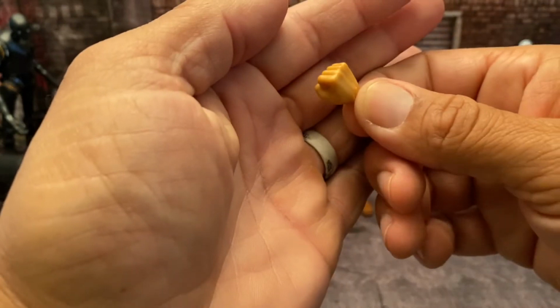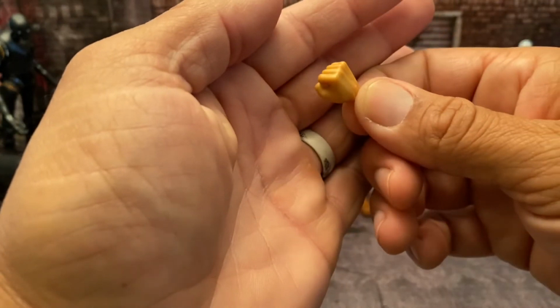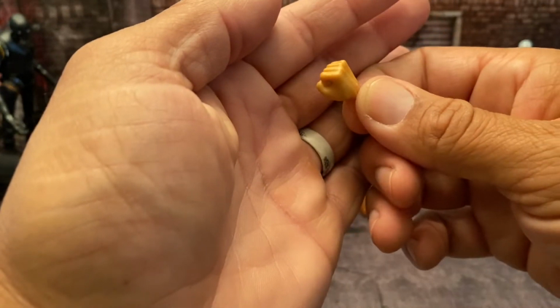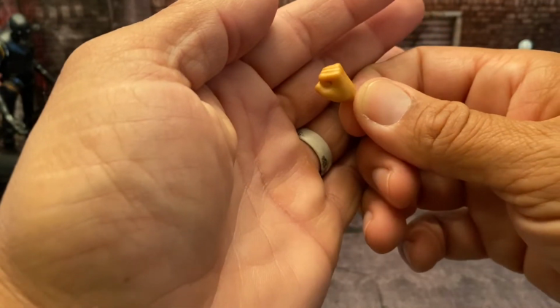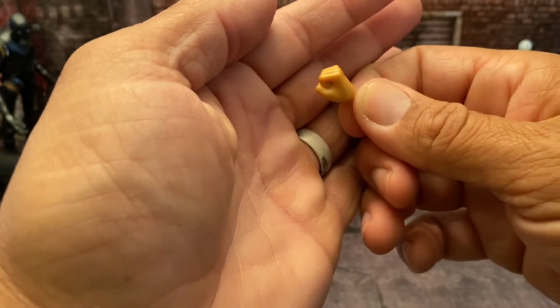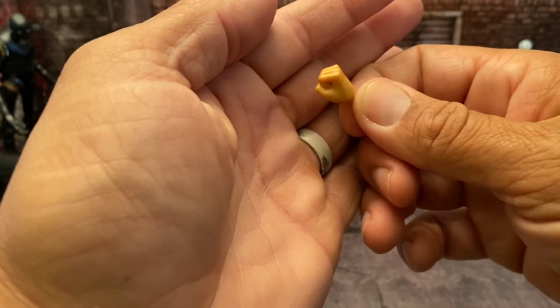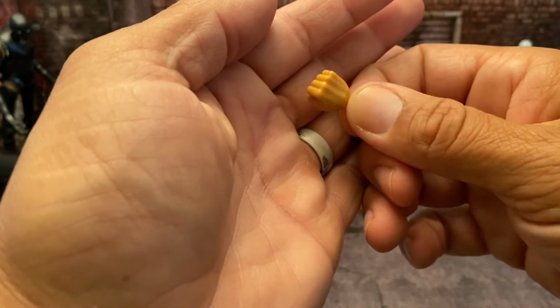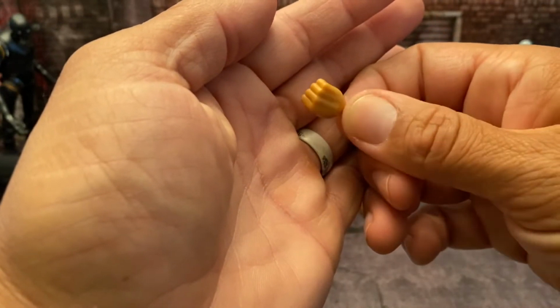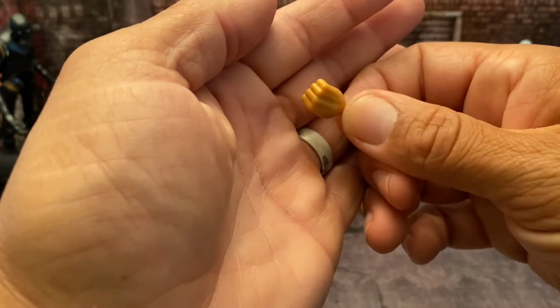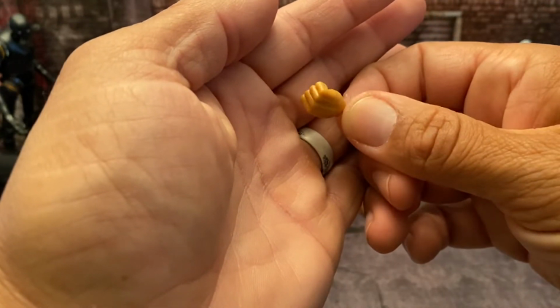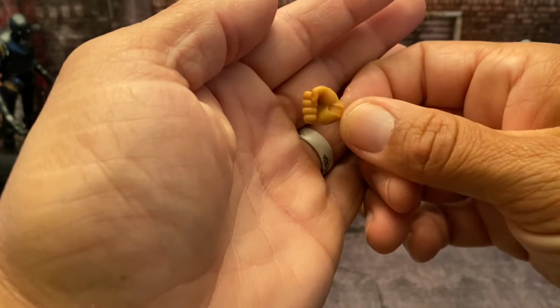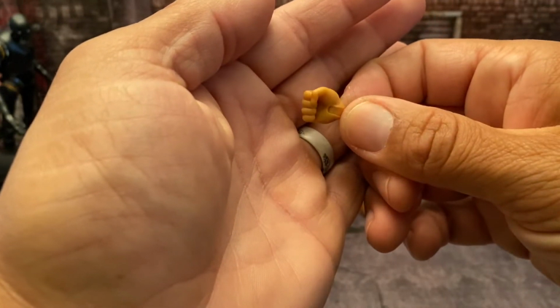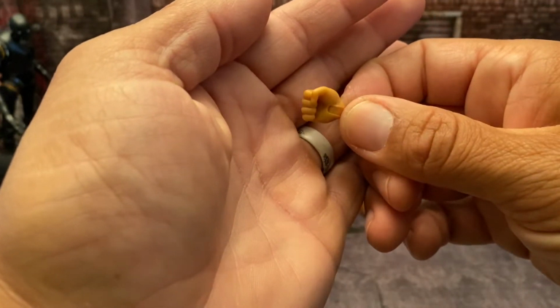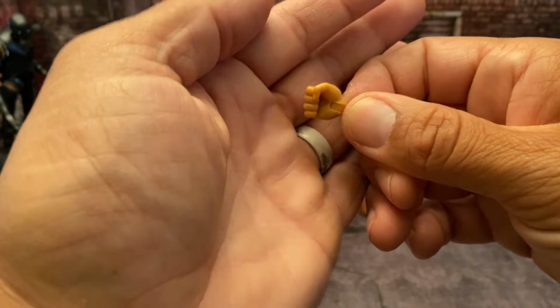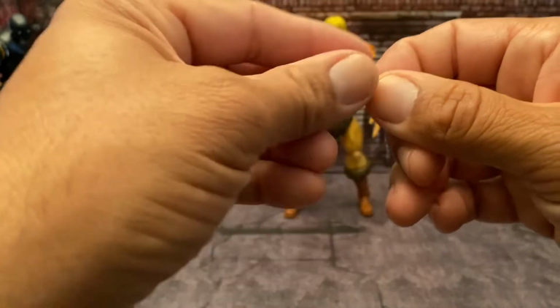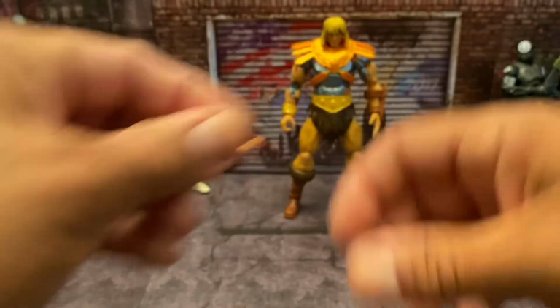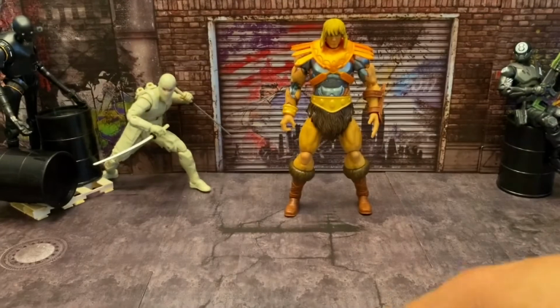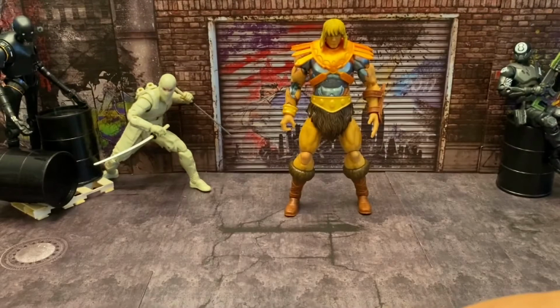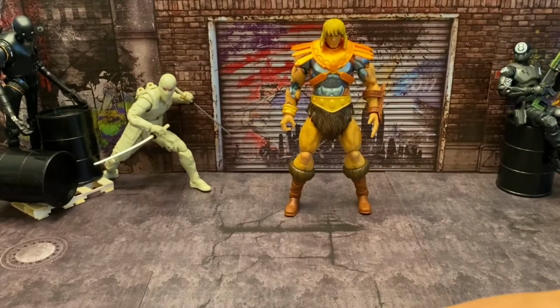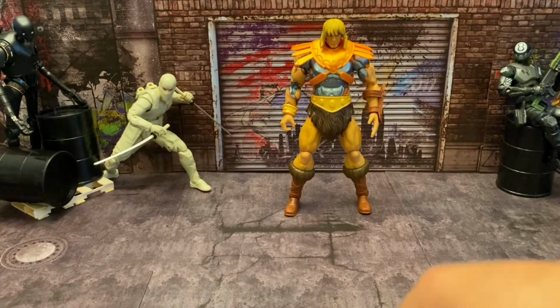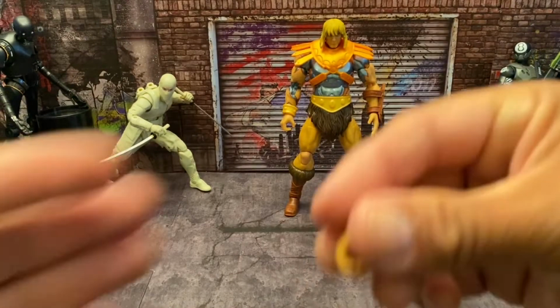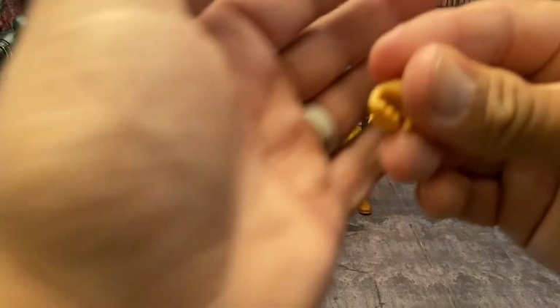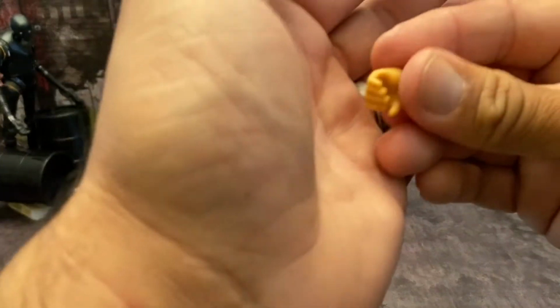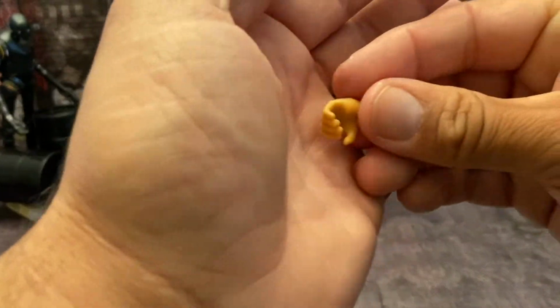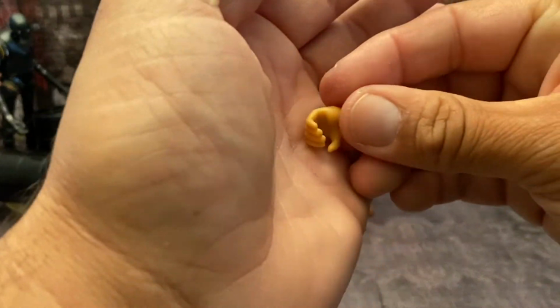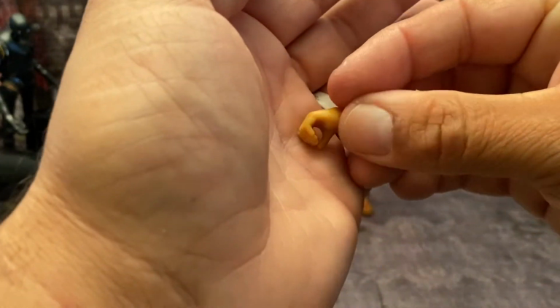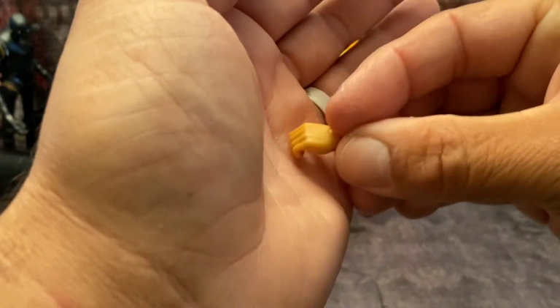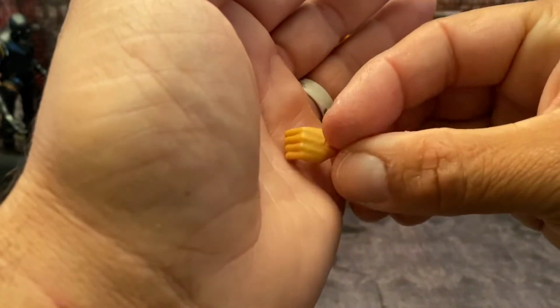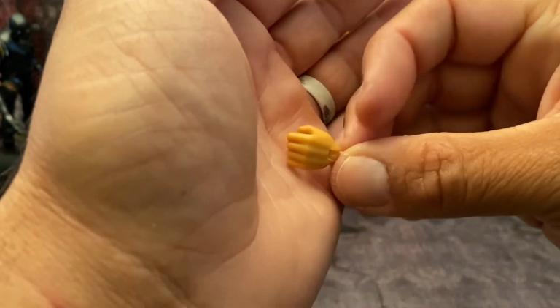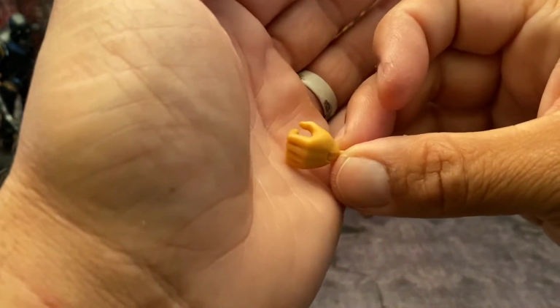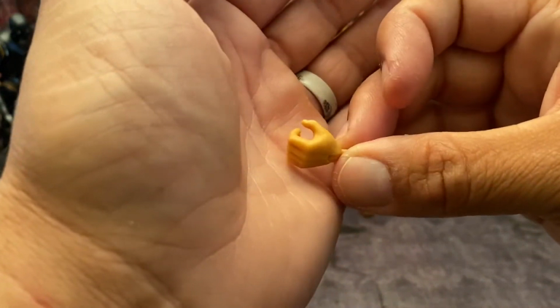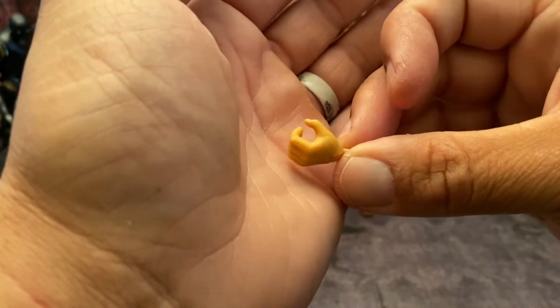He comes with alternate hands — a closed fist and a gripping hand.